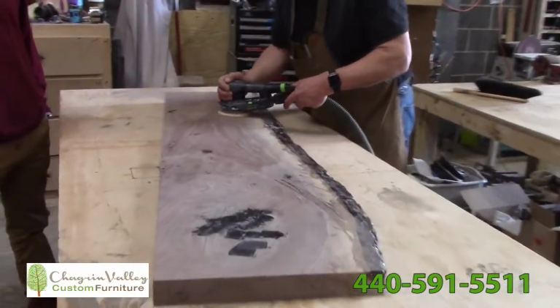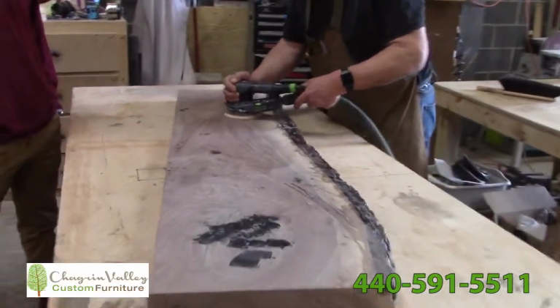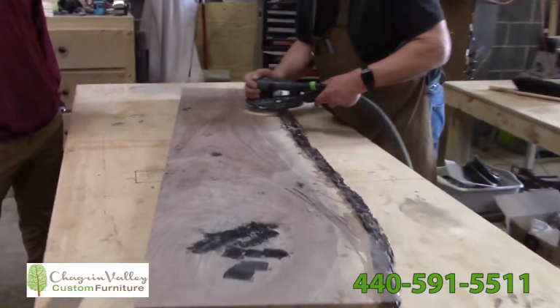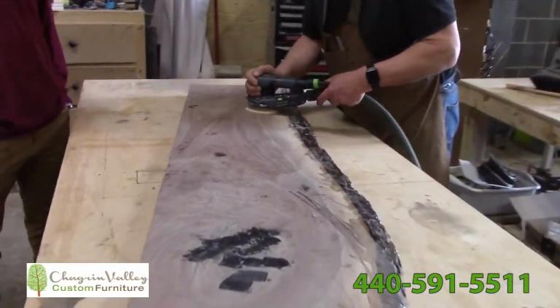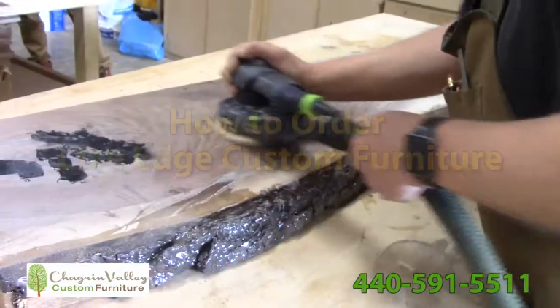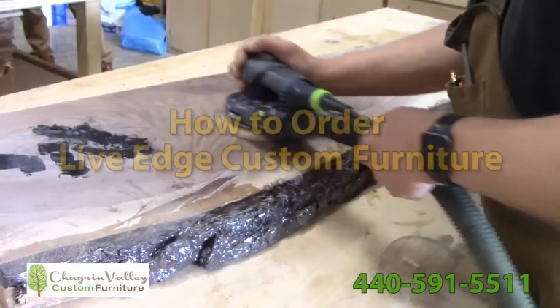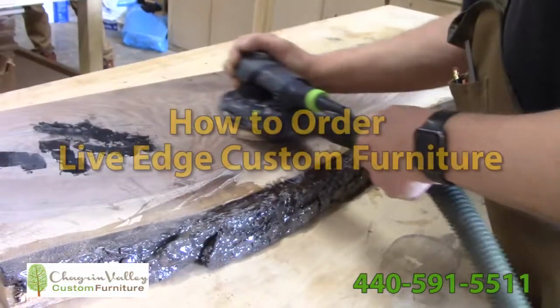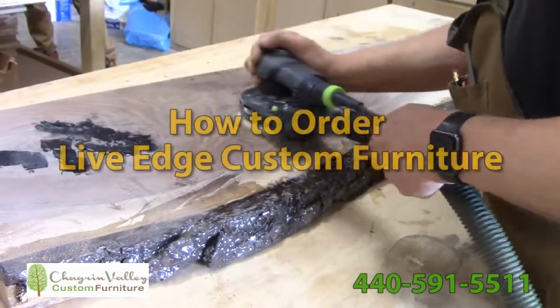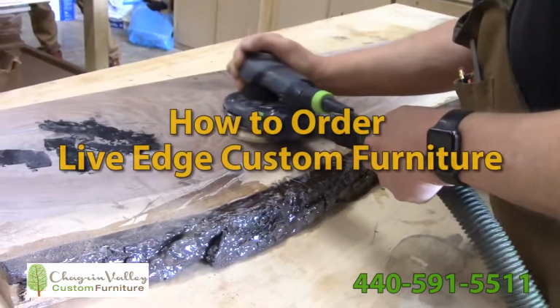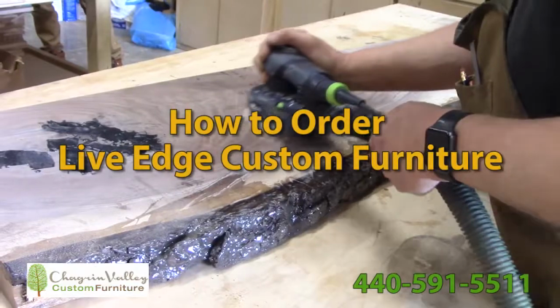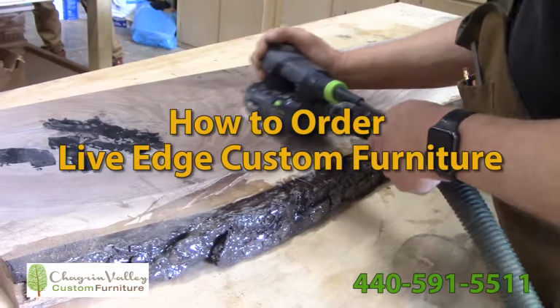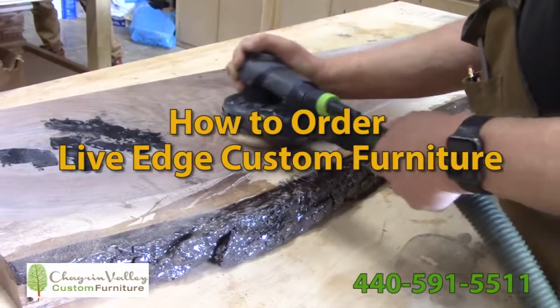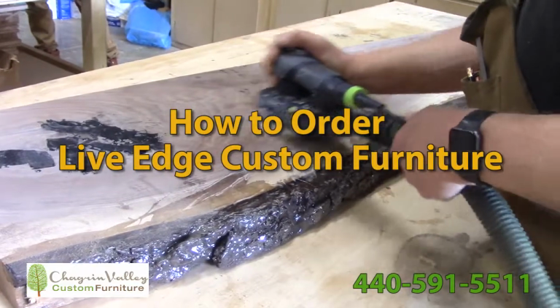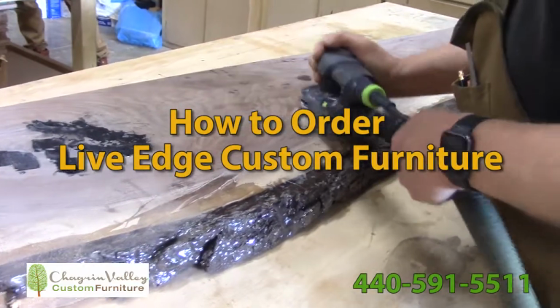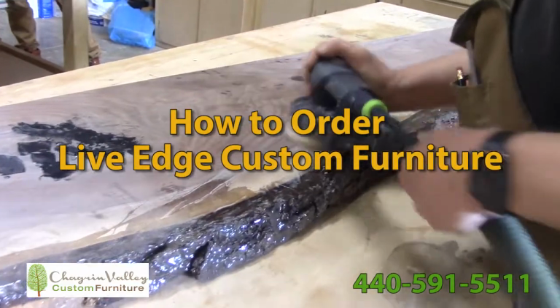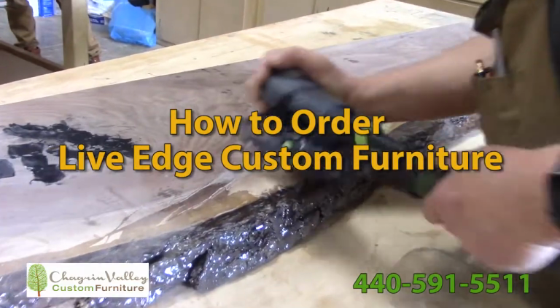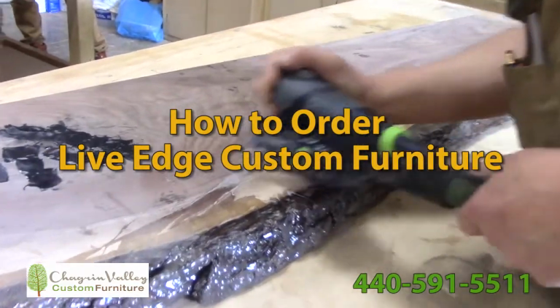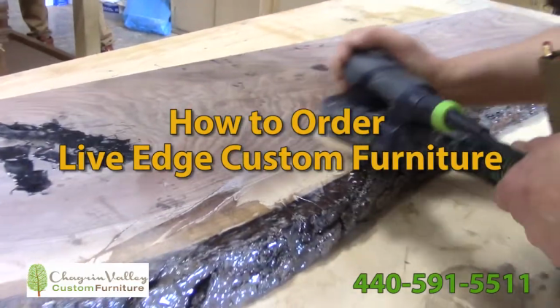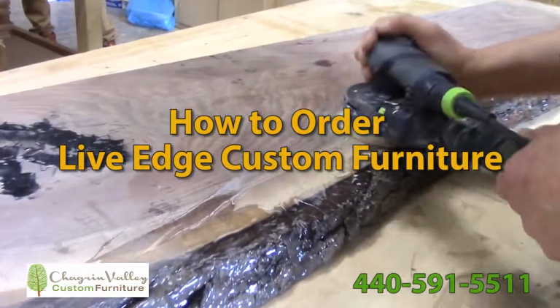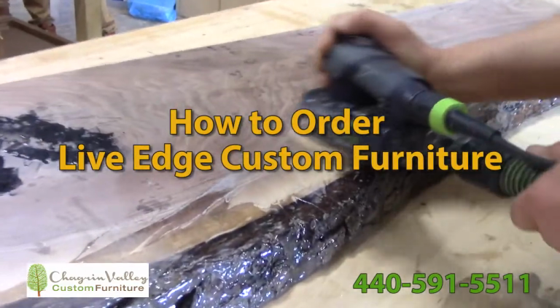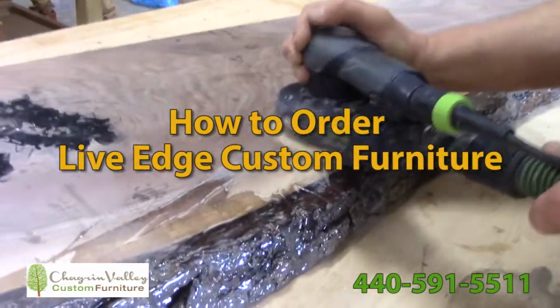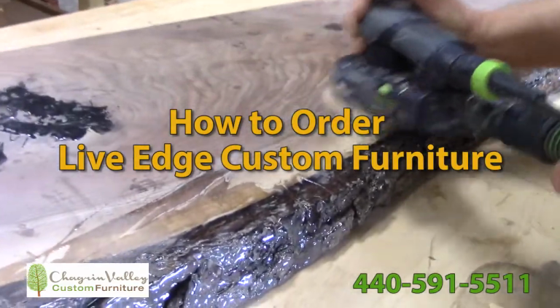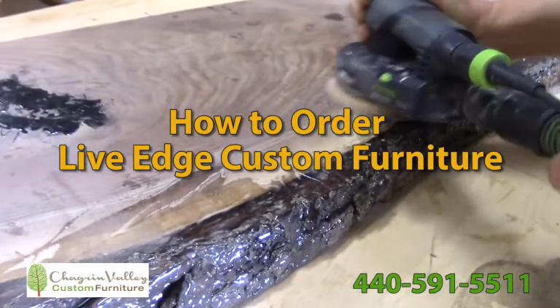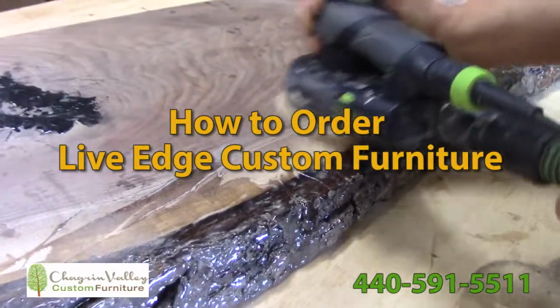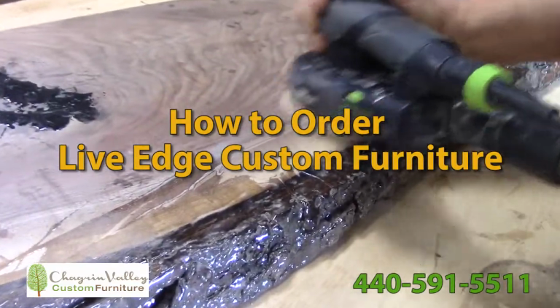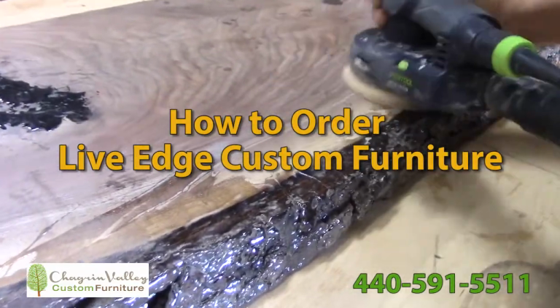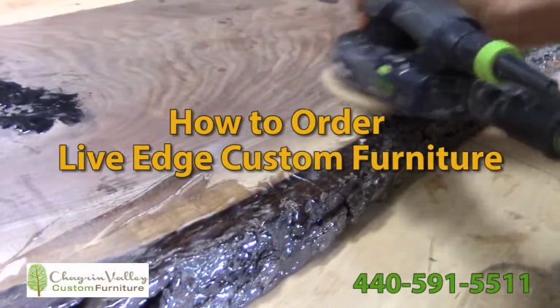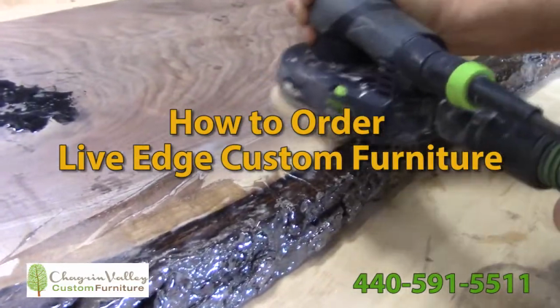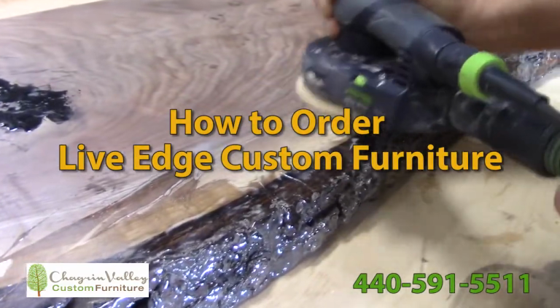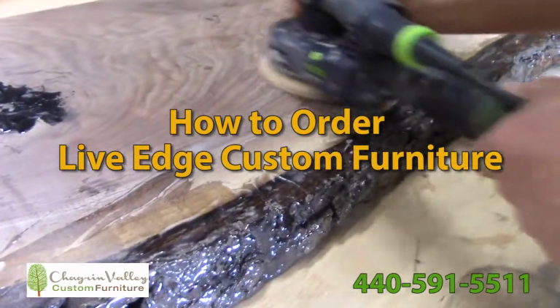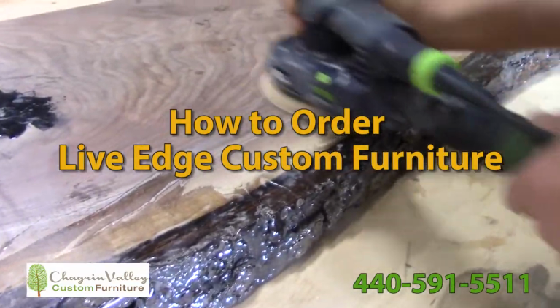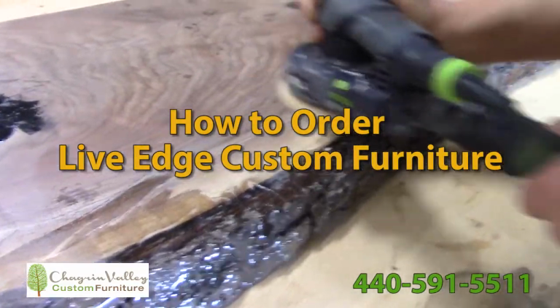This video shows you how to order live edge custom furniture from Chagrin Valley Custom Furniture.